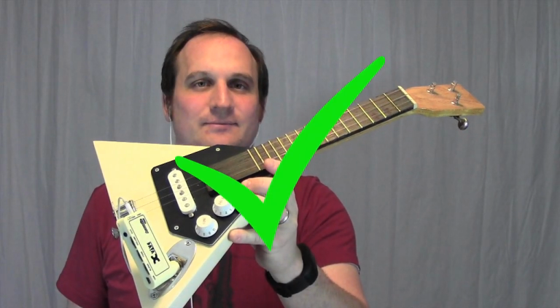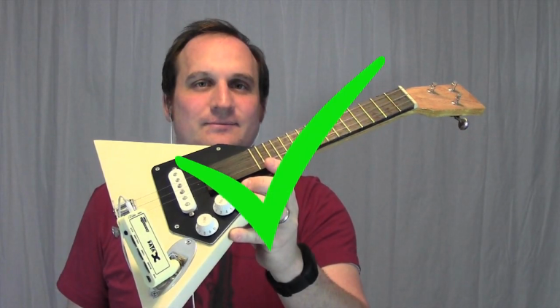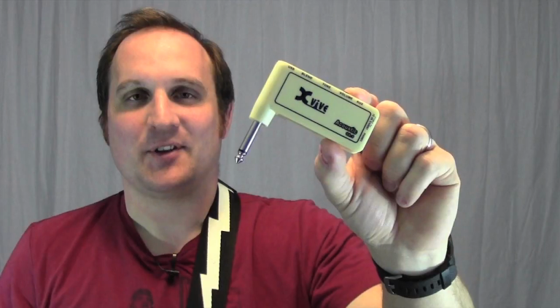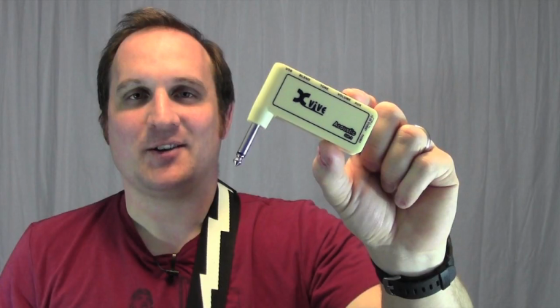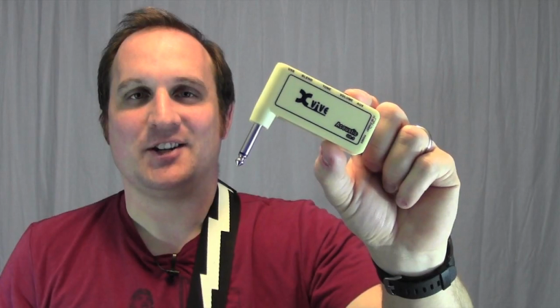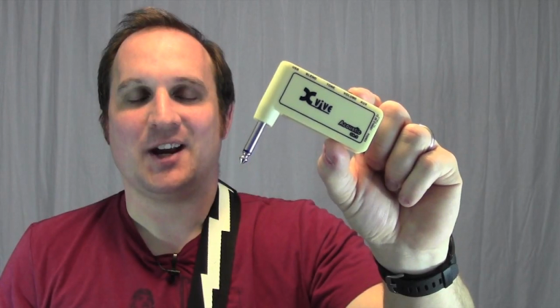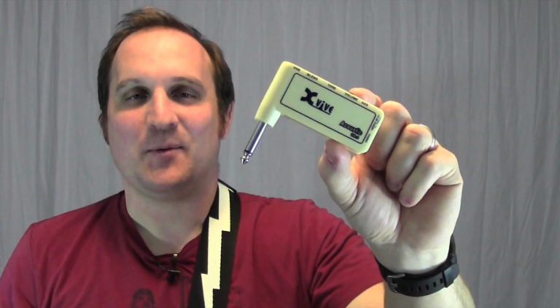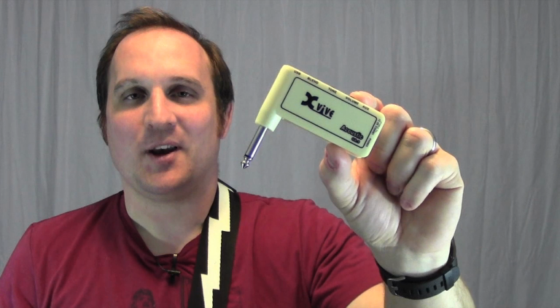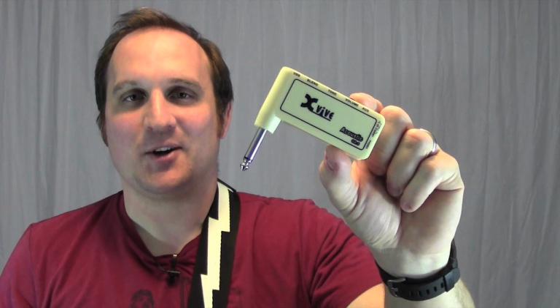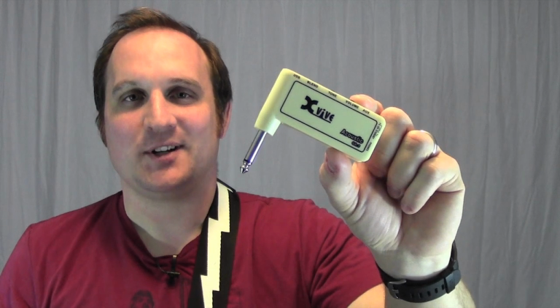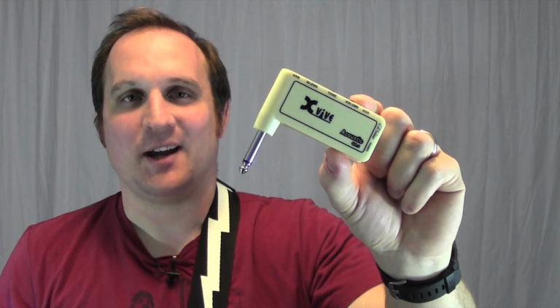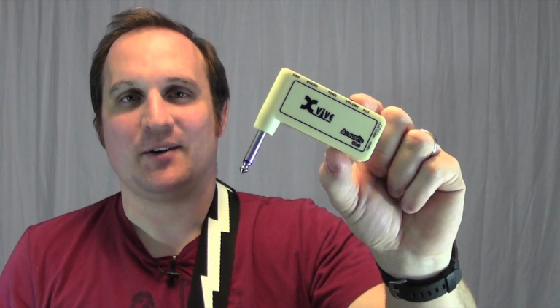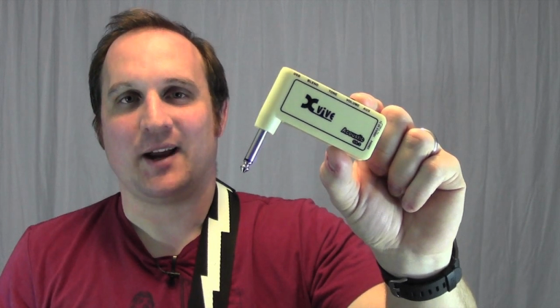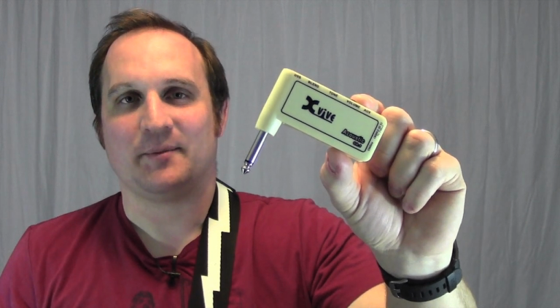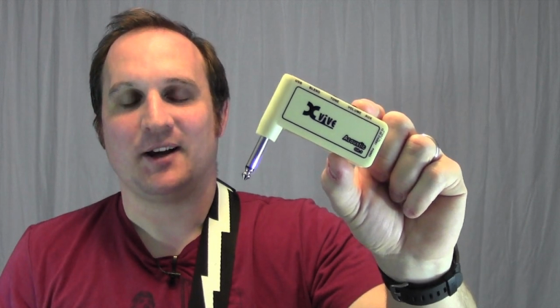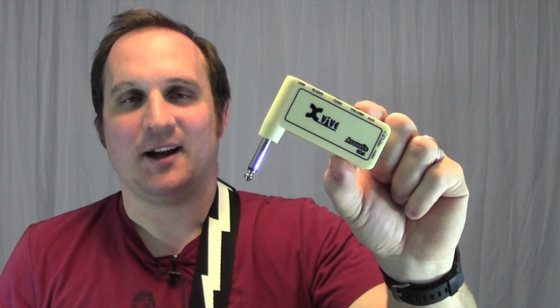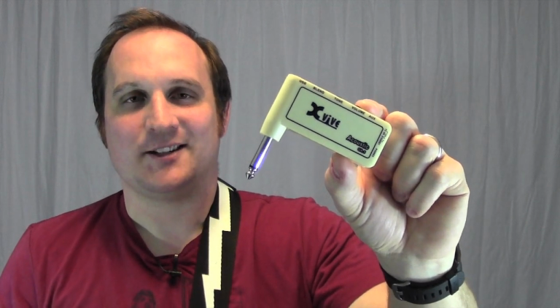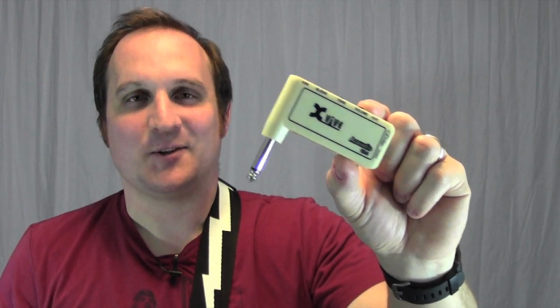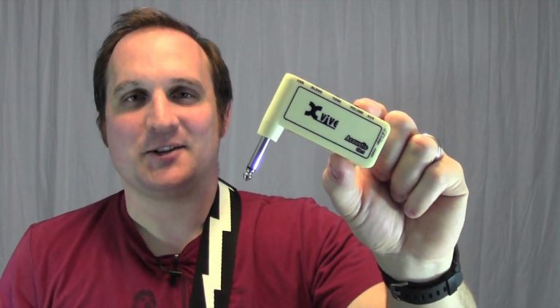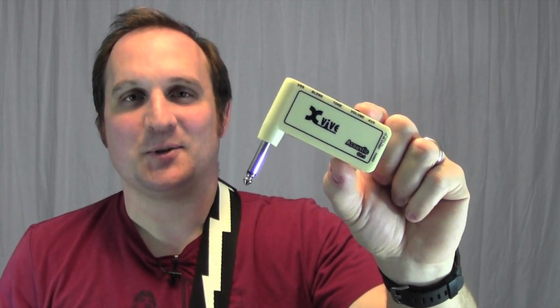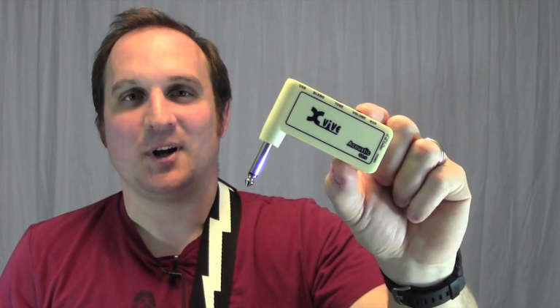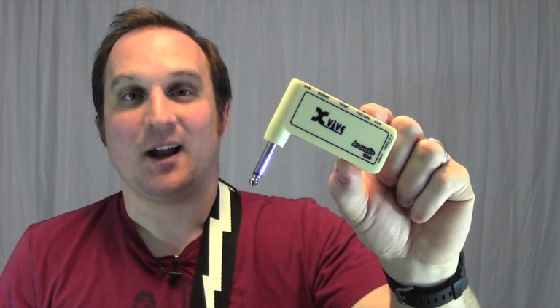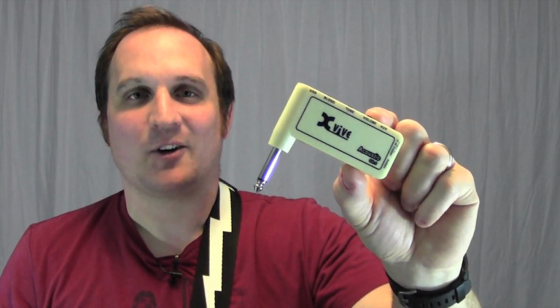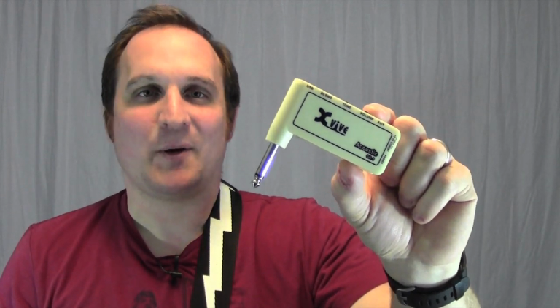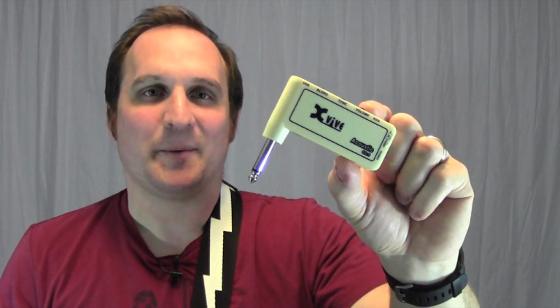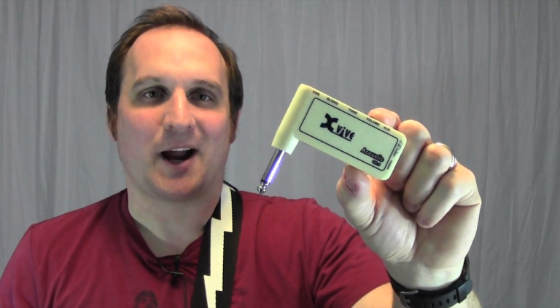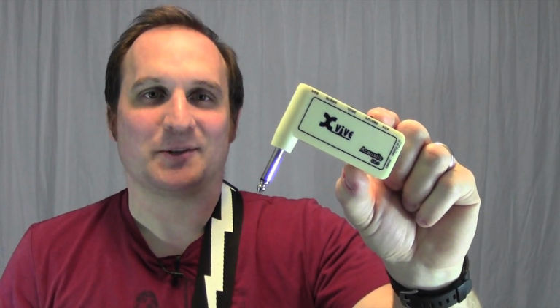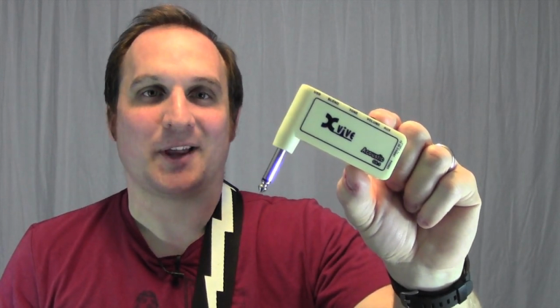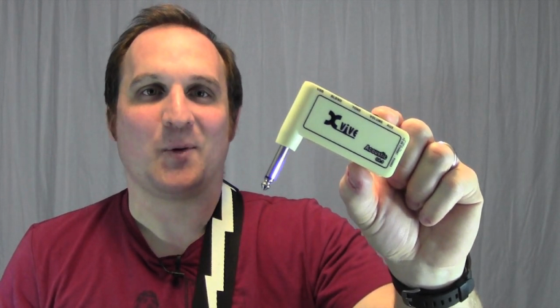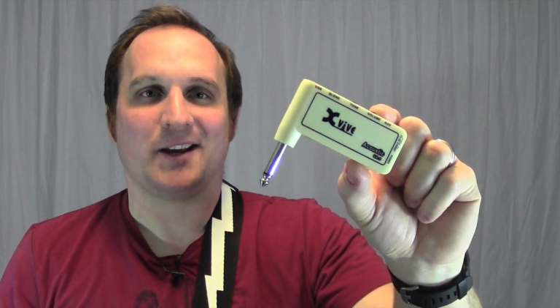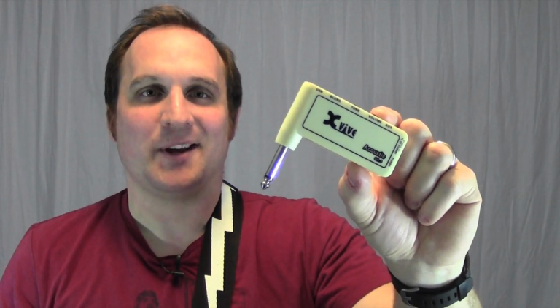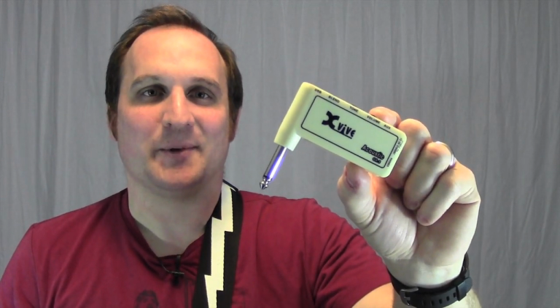So there's the GA-1 acoustic headphone amp. It's a great tool and a great way to practice without waking your neighbors.